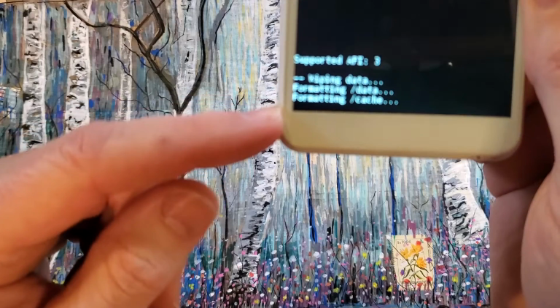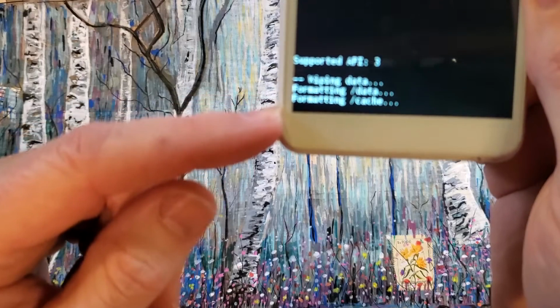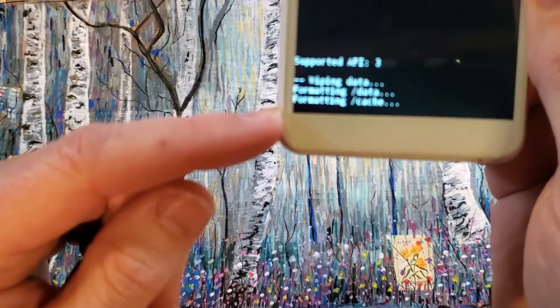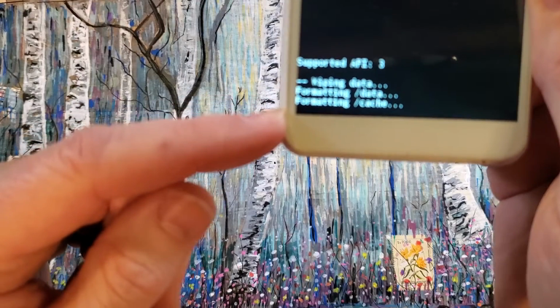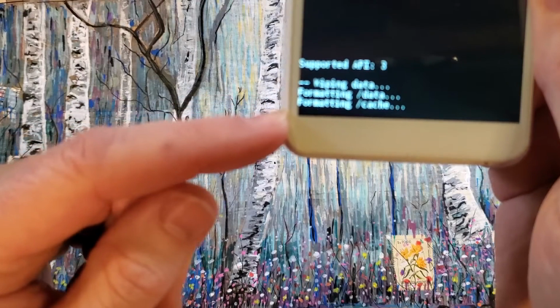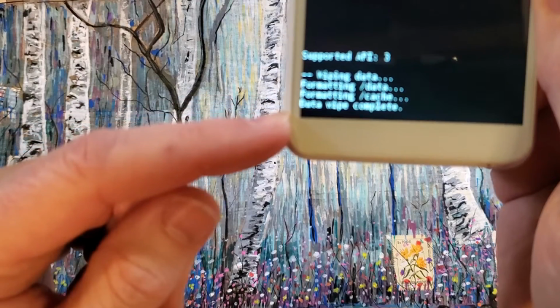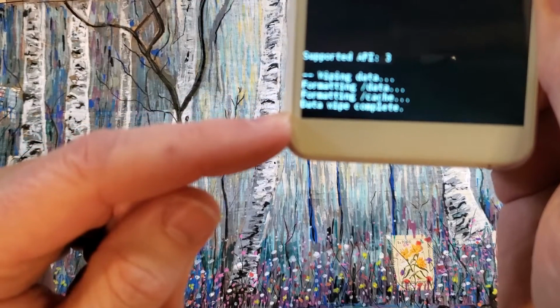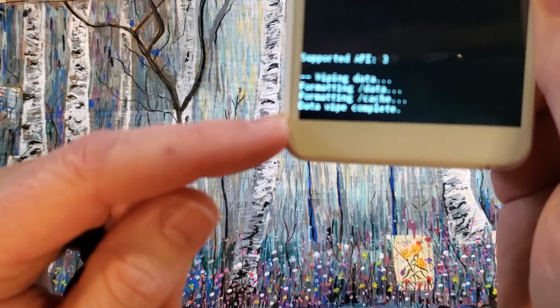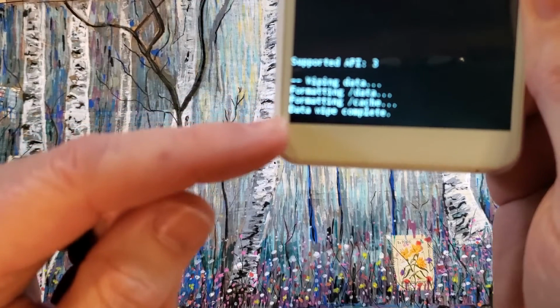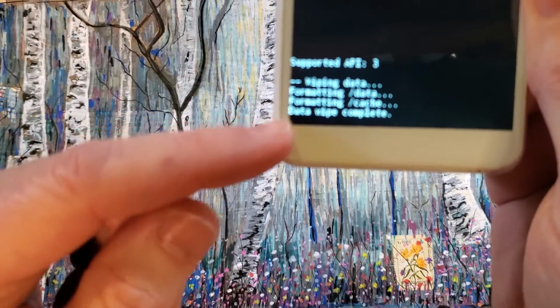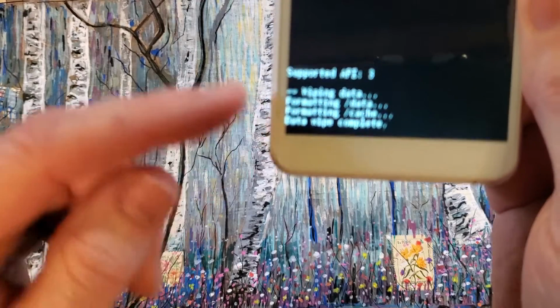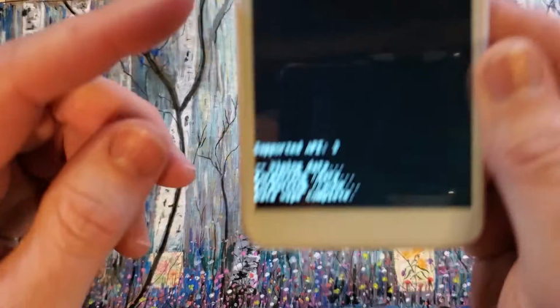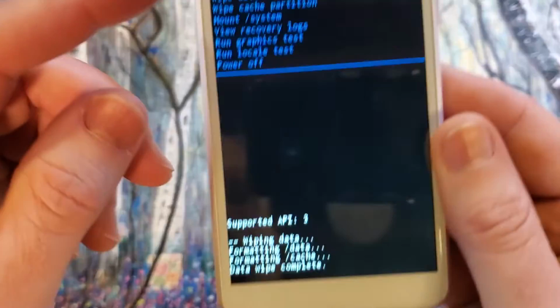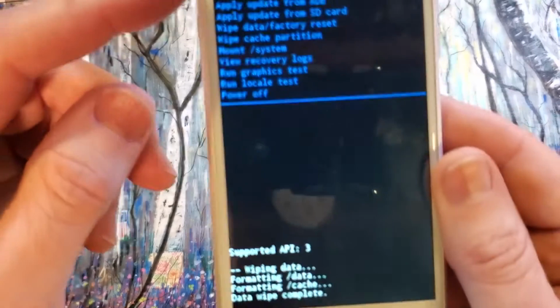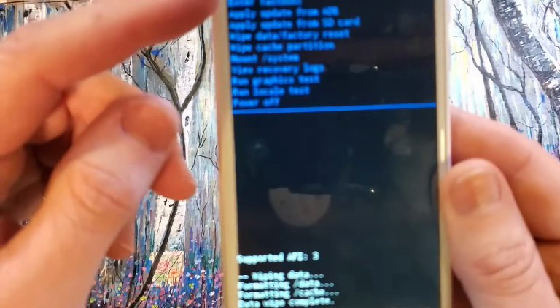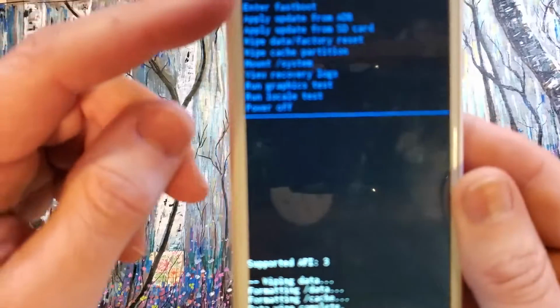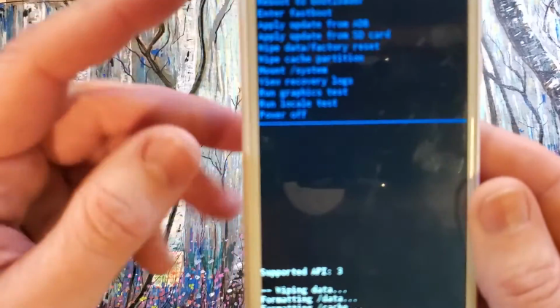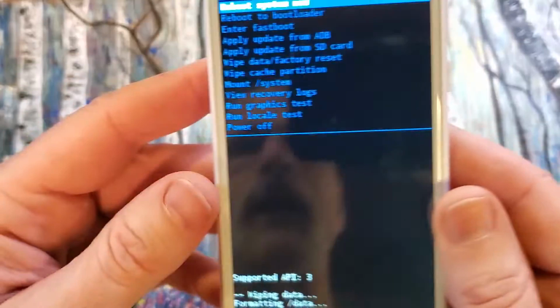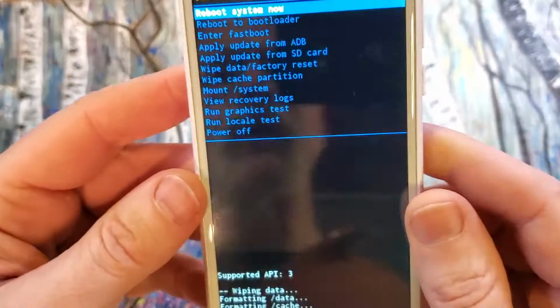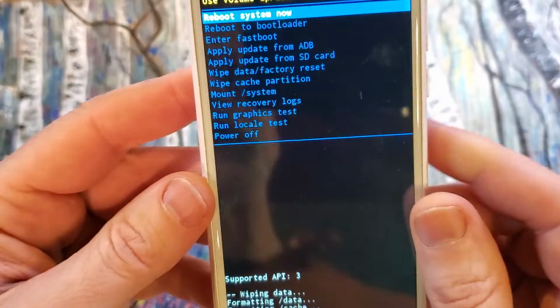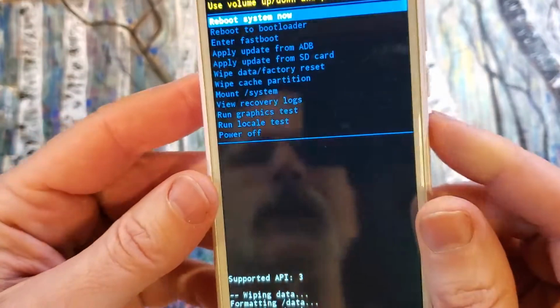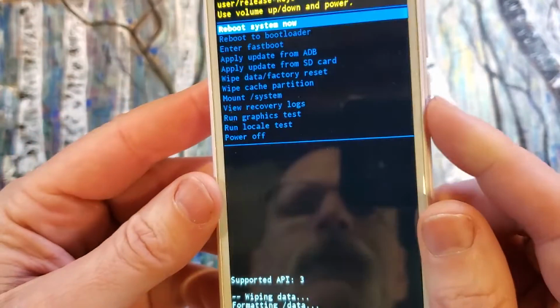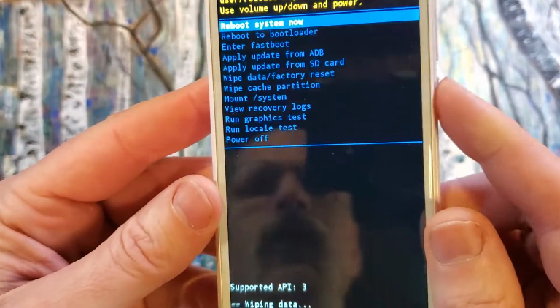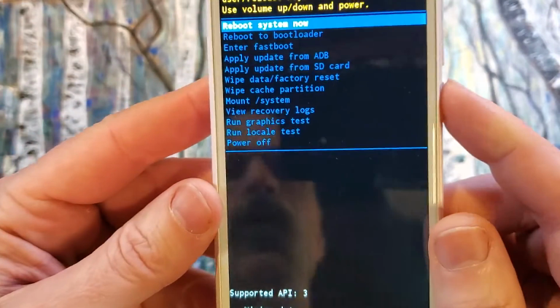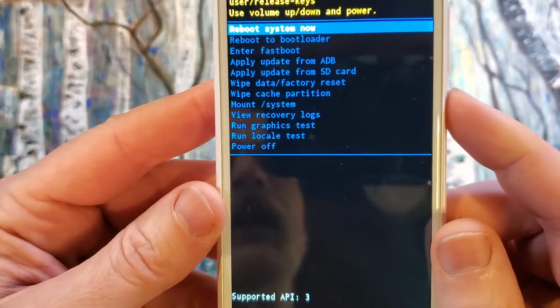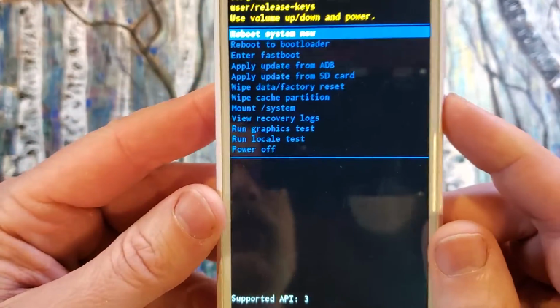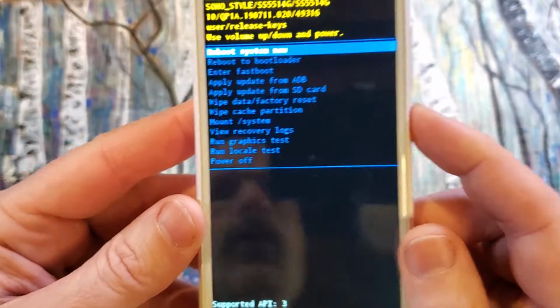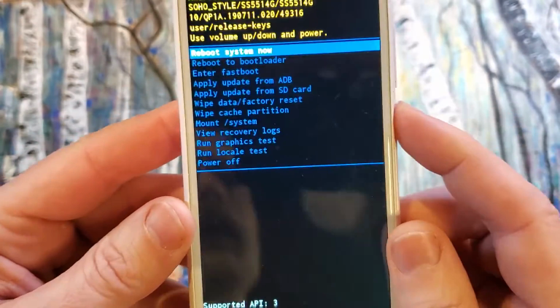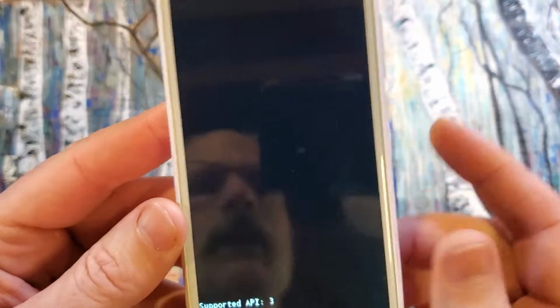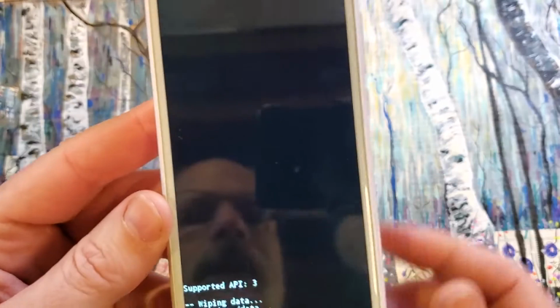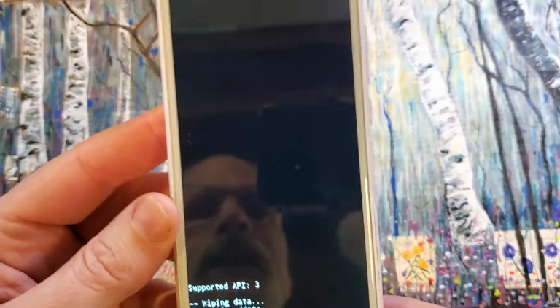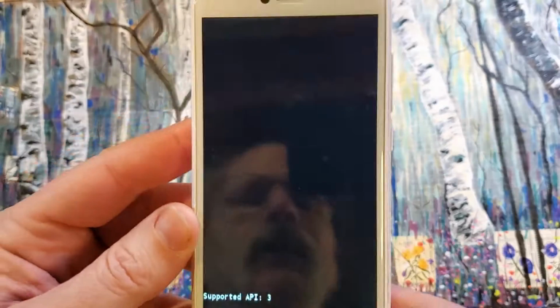The data wipe is complete. Now it is safe to reboot the system.